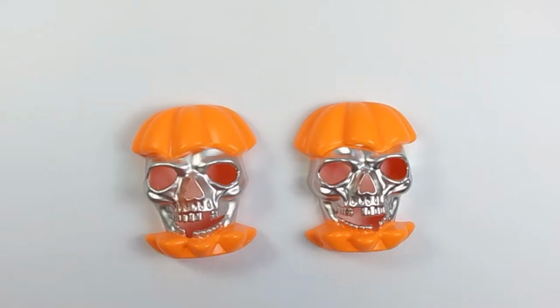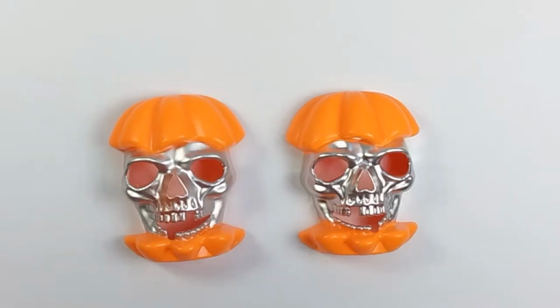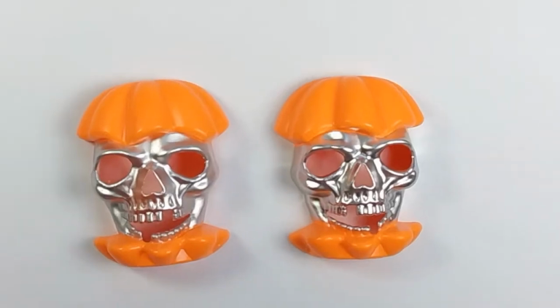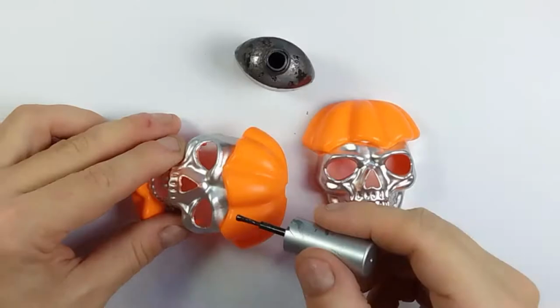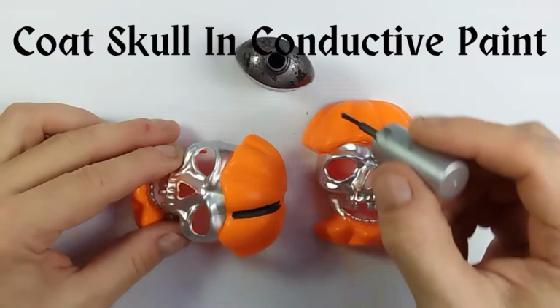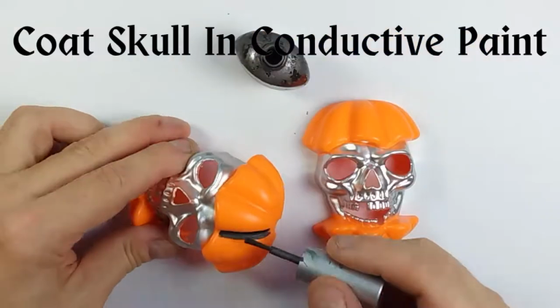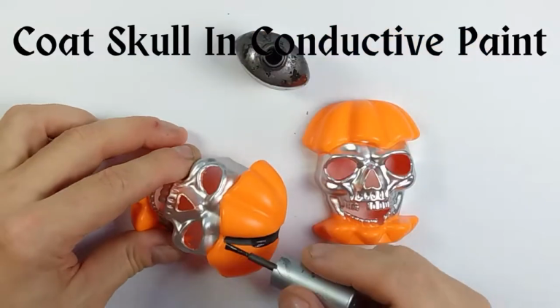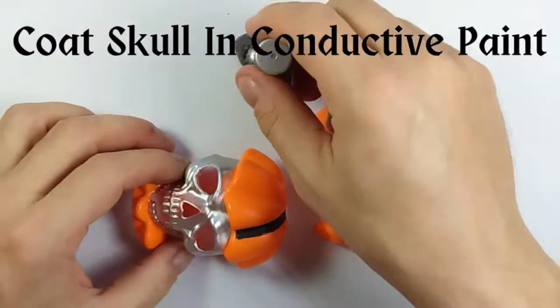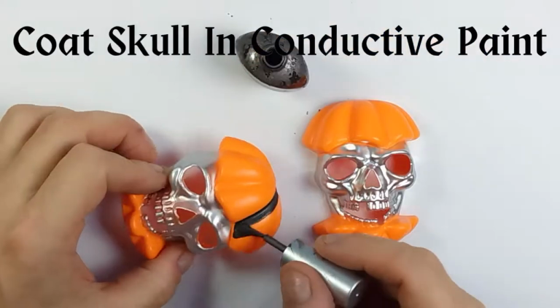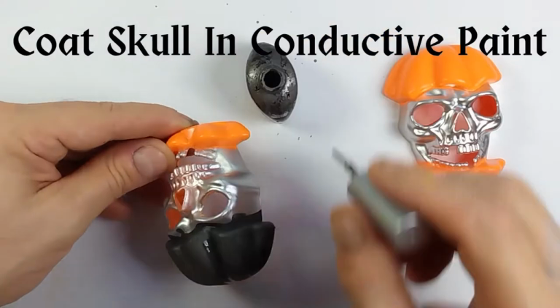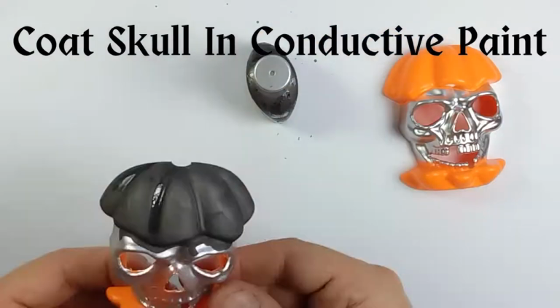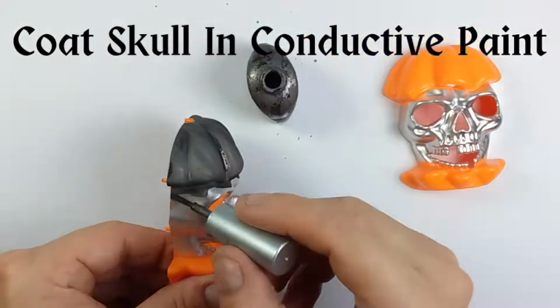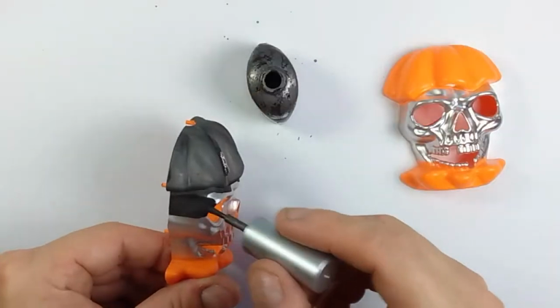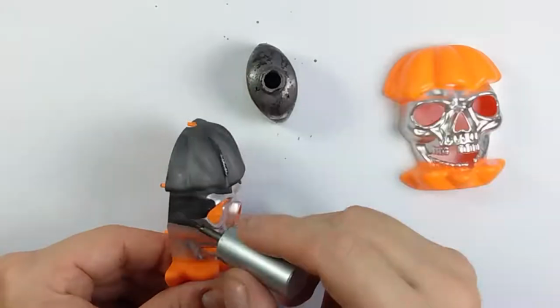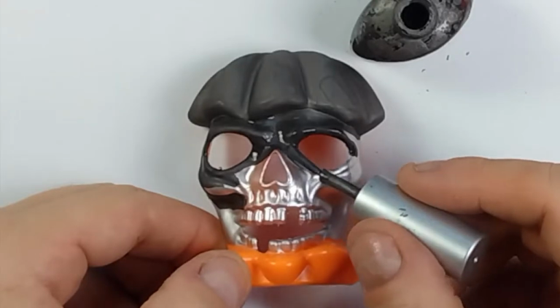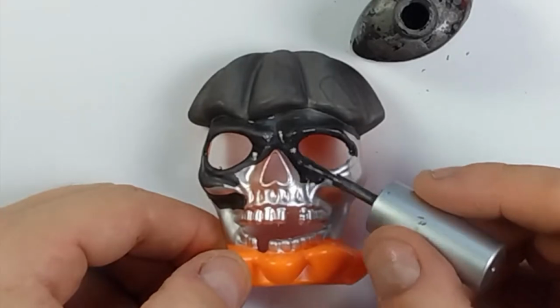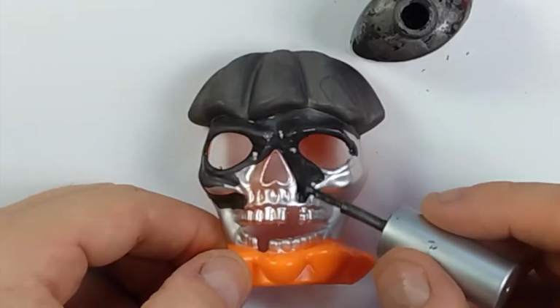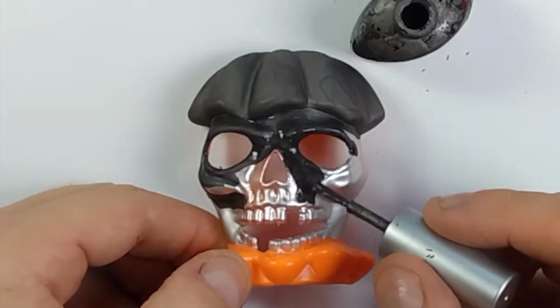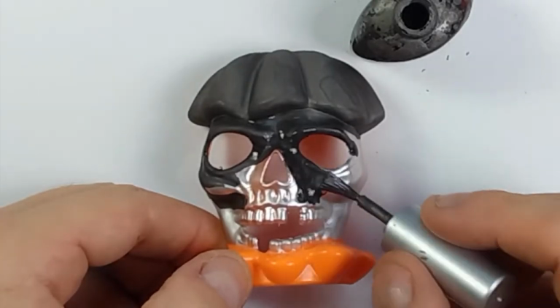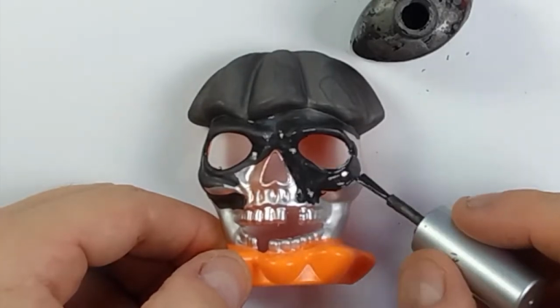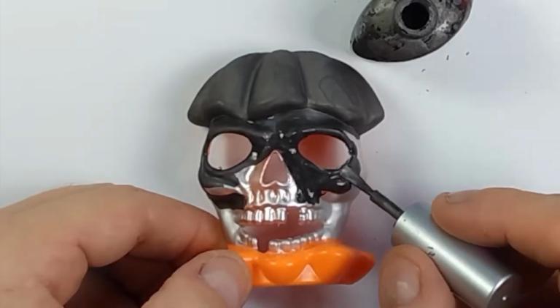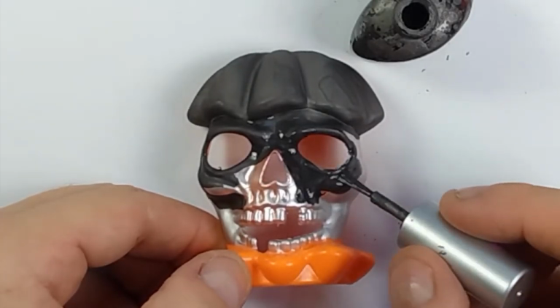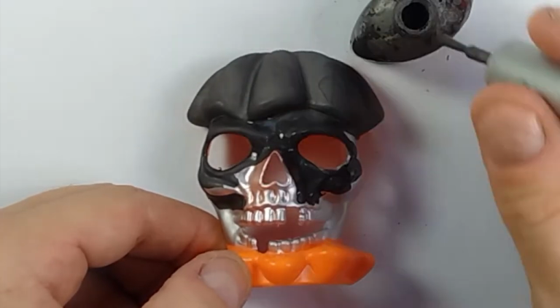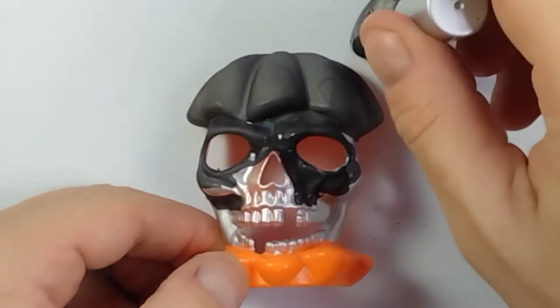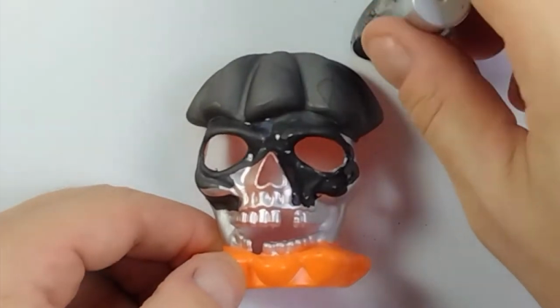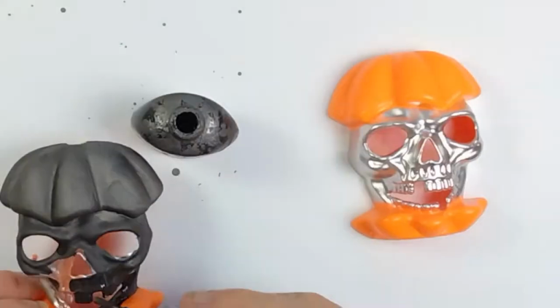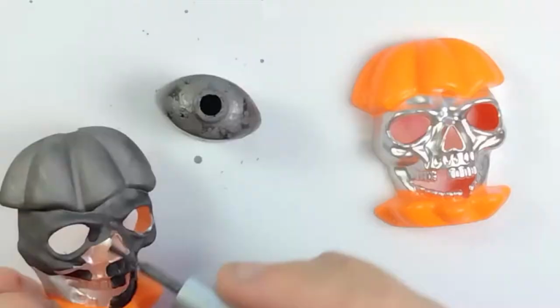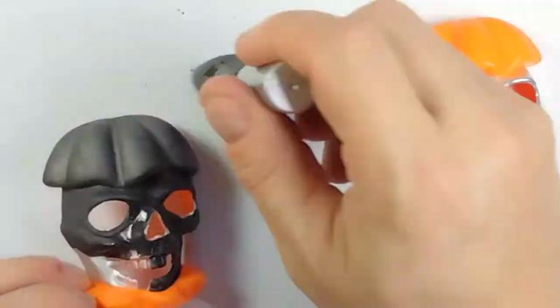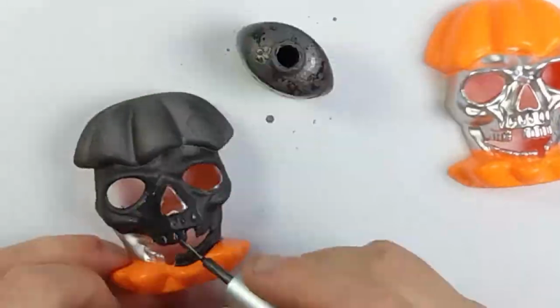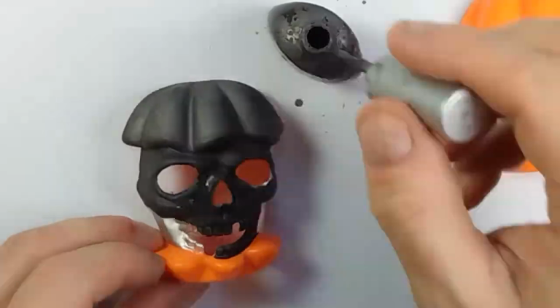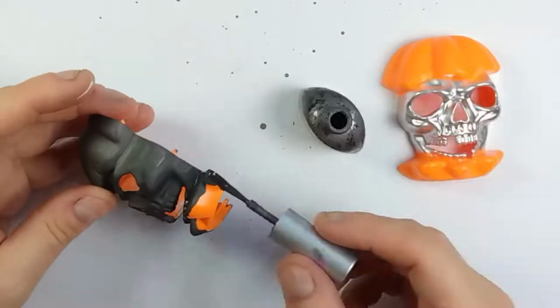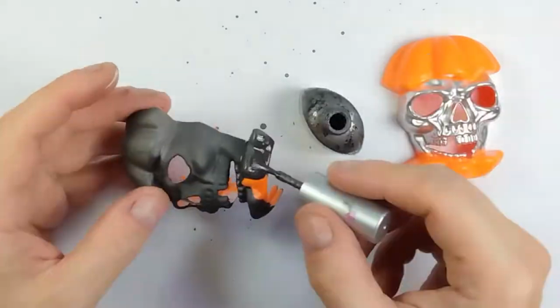Now cover the entire outer surface with conductive paint. A good surface here will guarantee a smooth electroformed copper surface later.